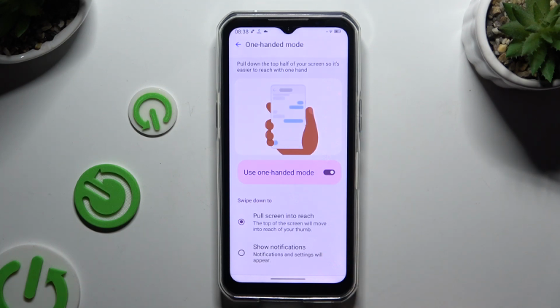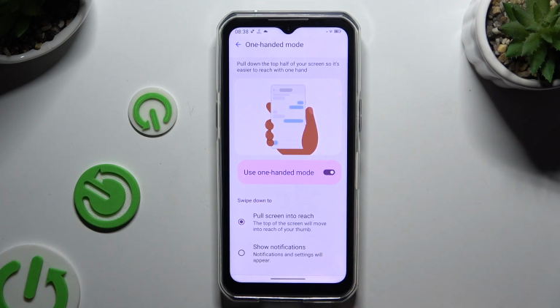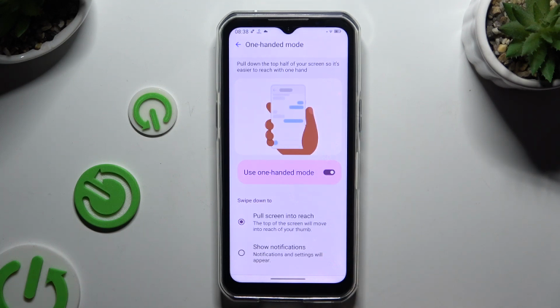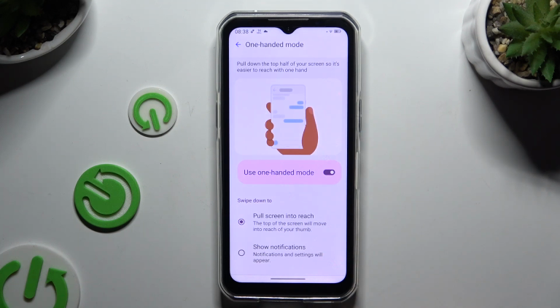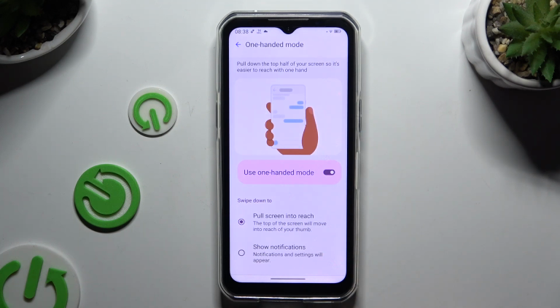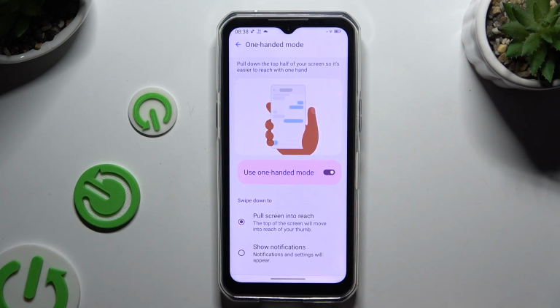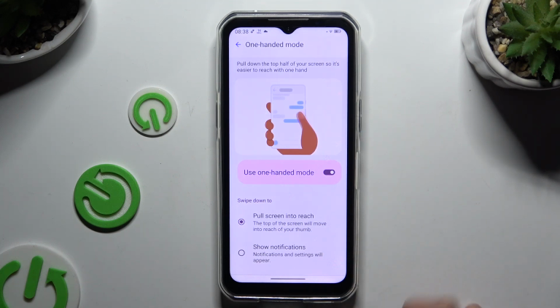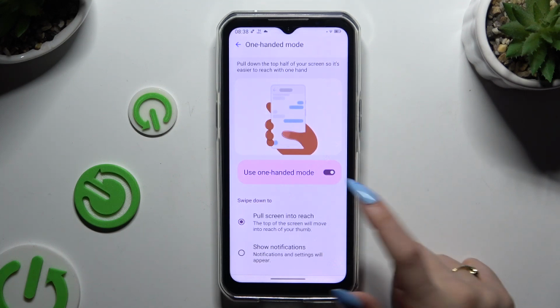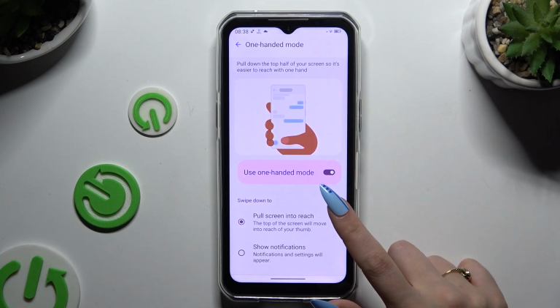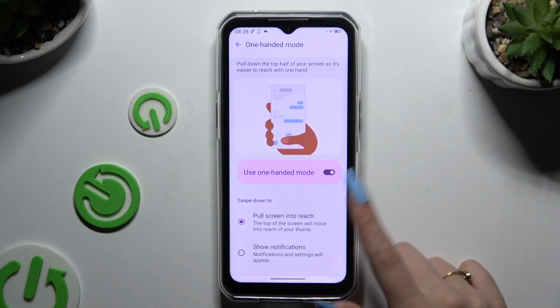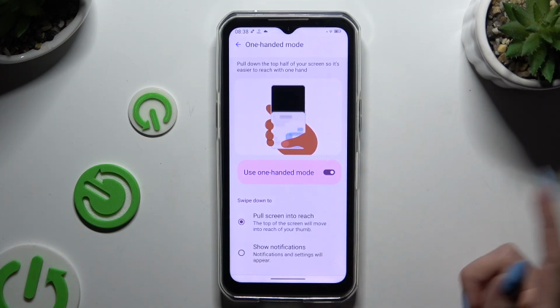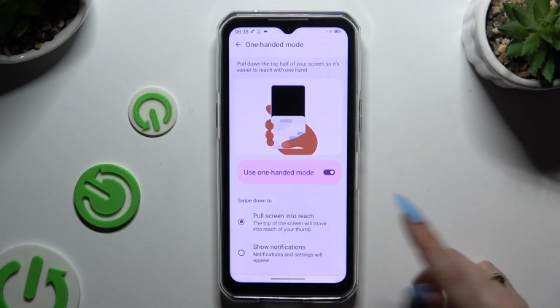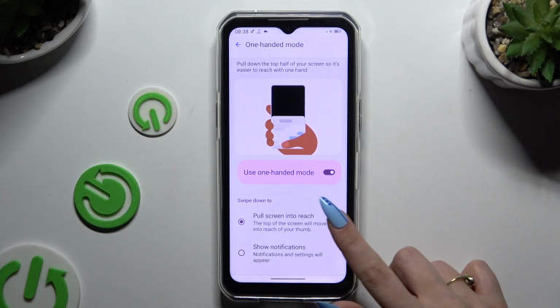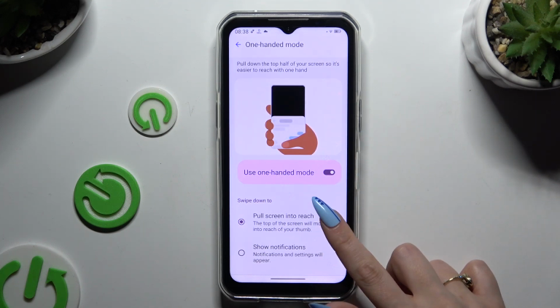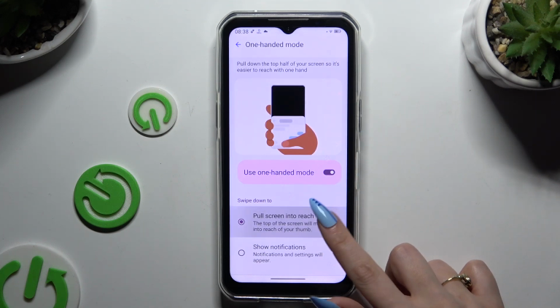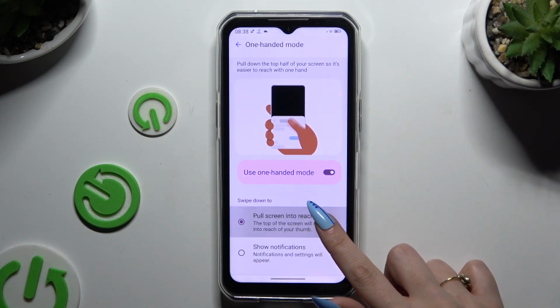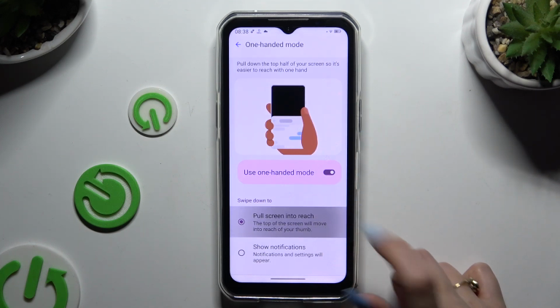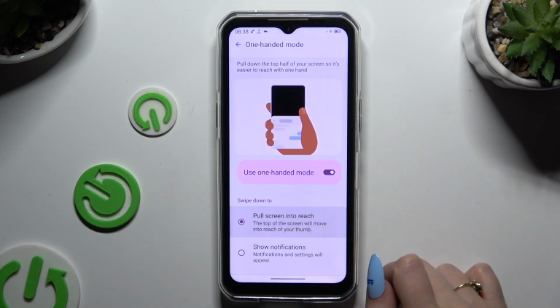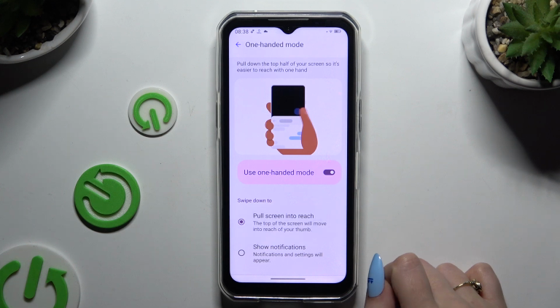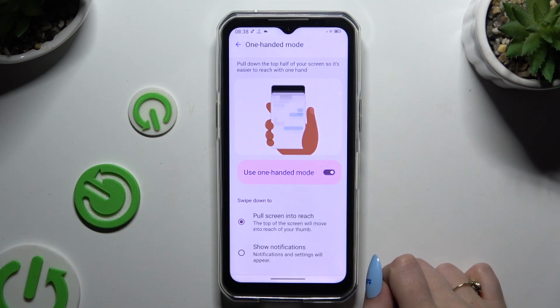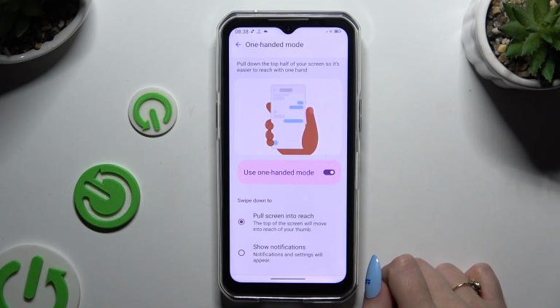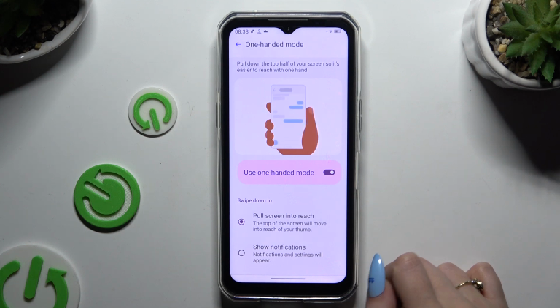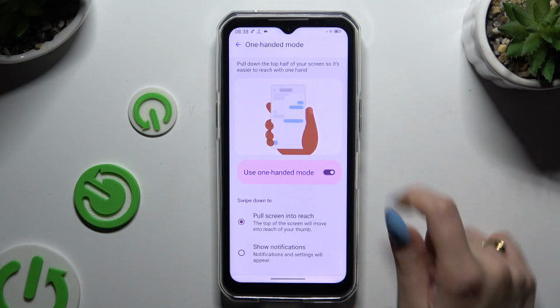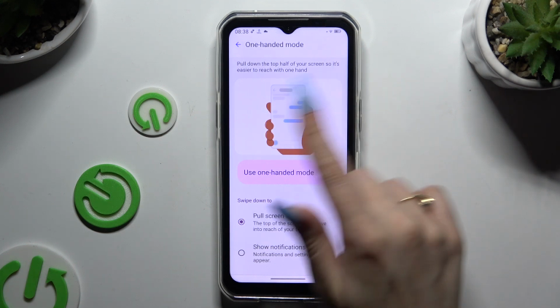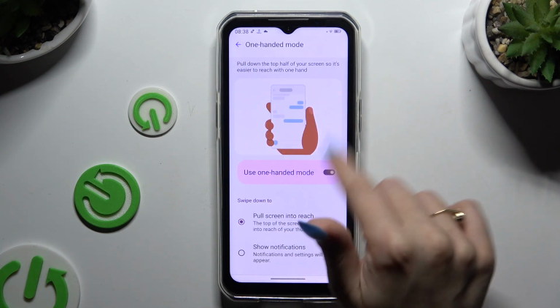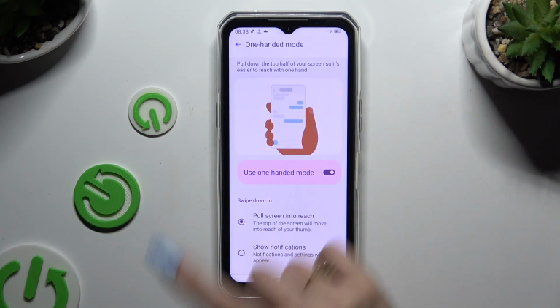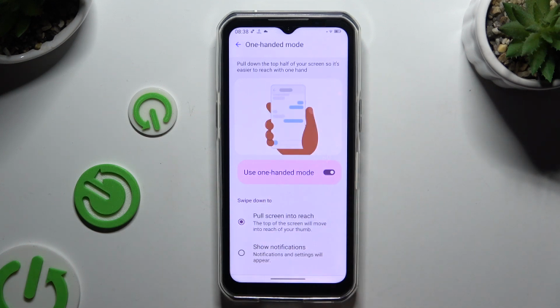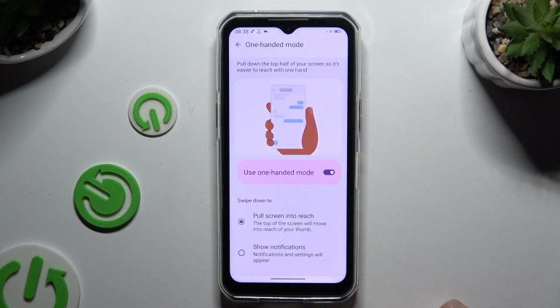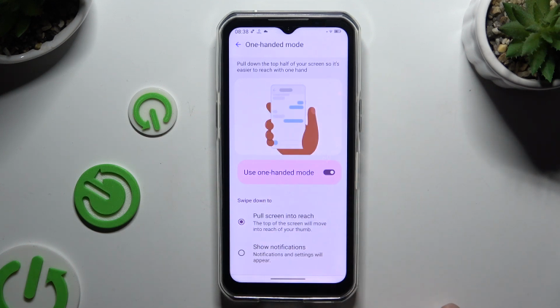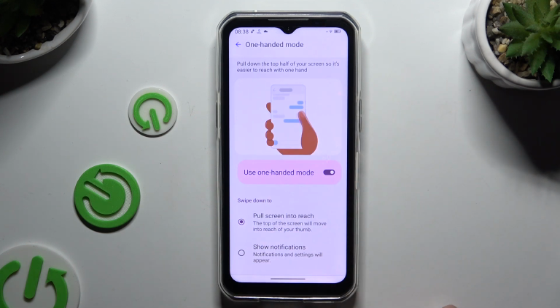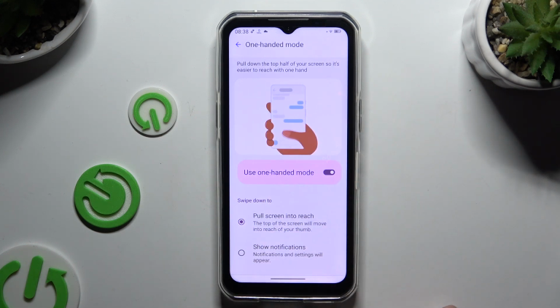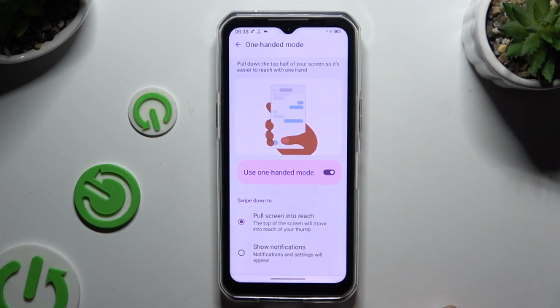Then make sure that Pull screen into reach is on, and follow all of those instructions.